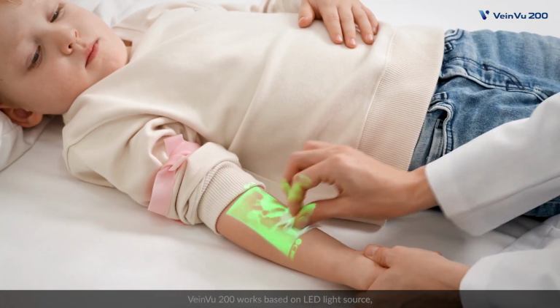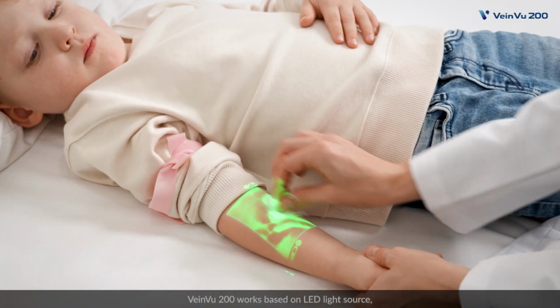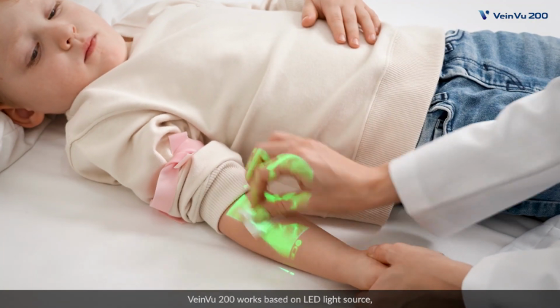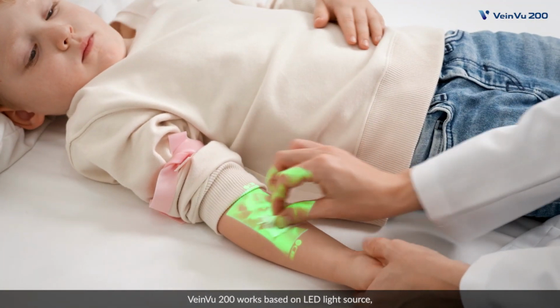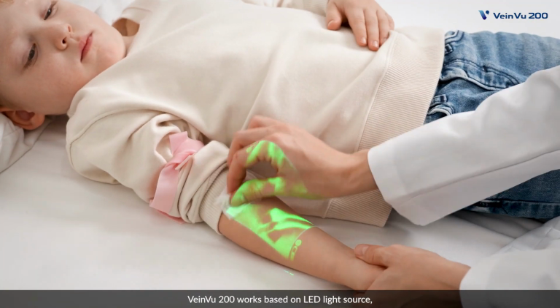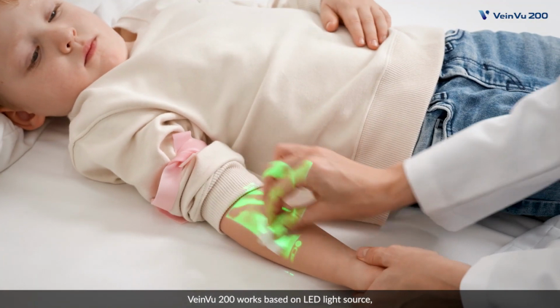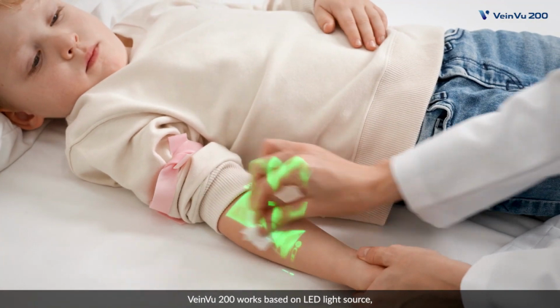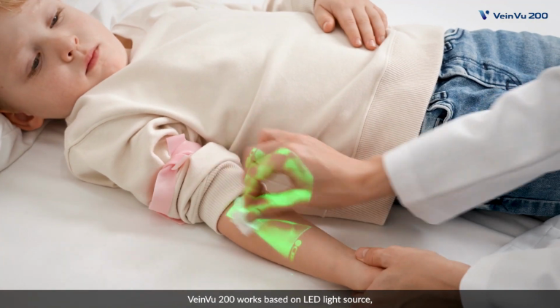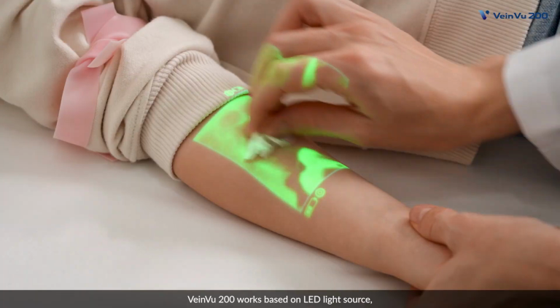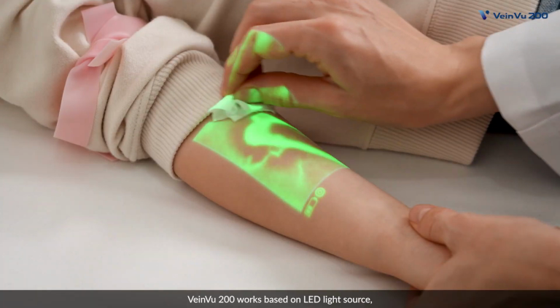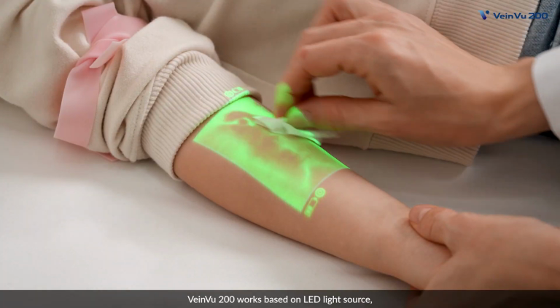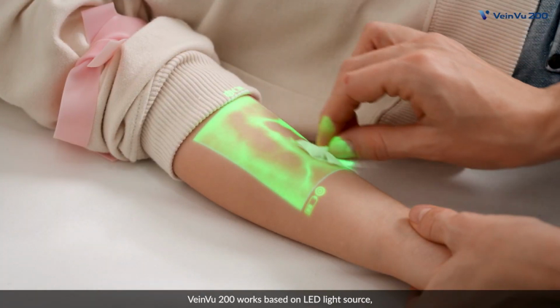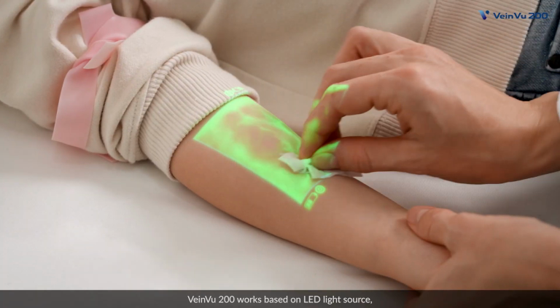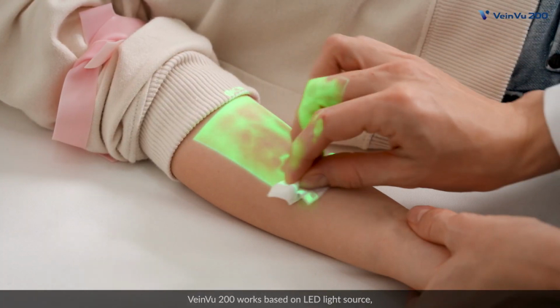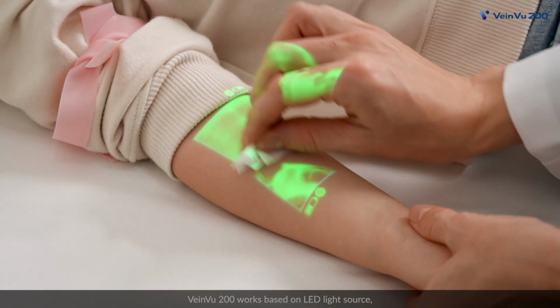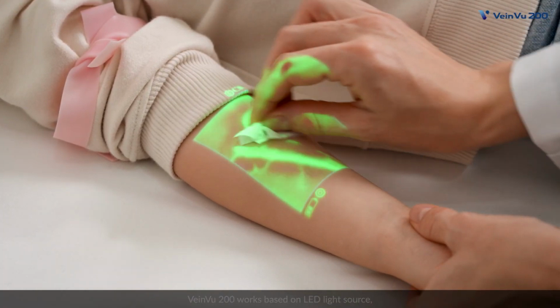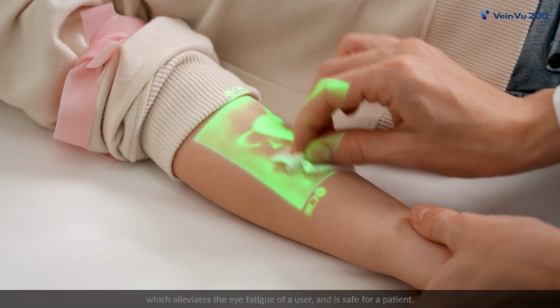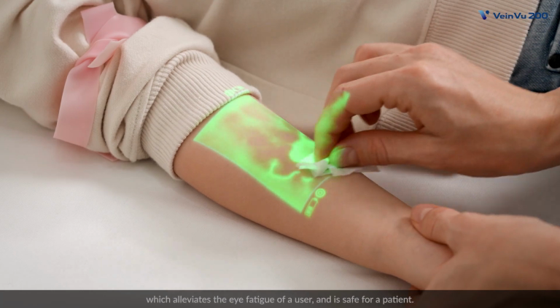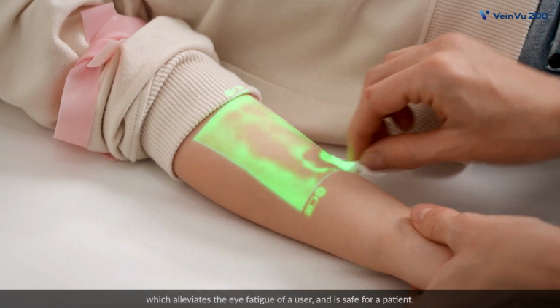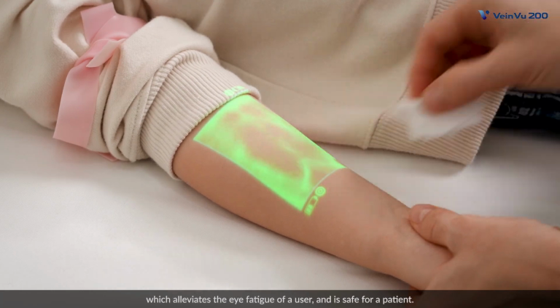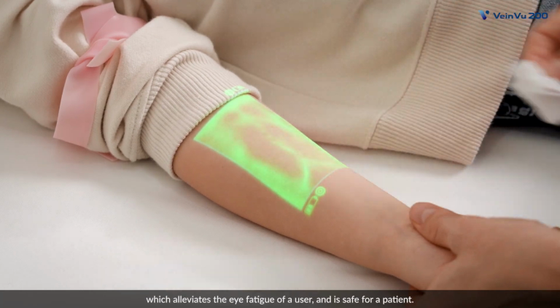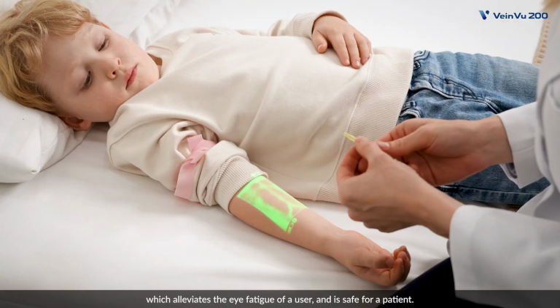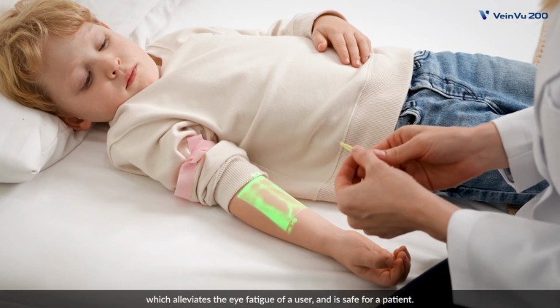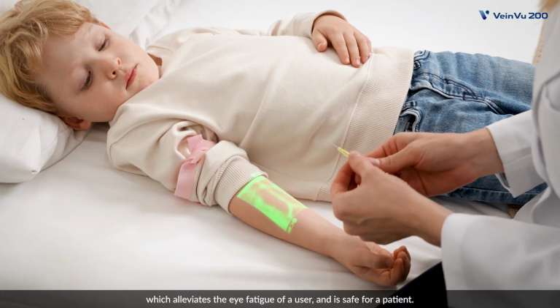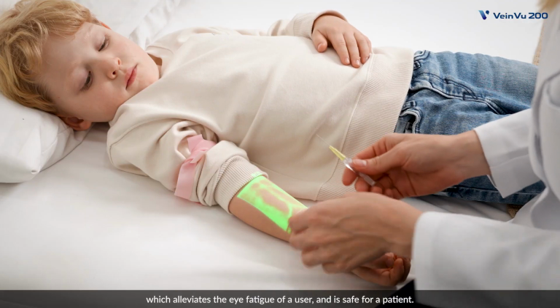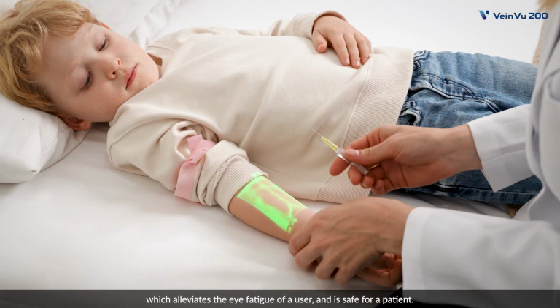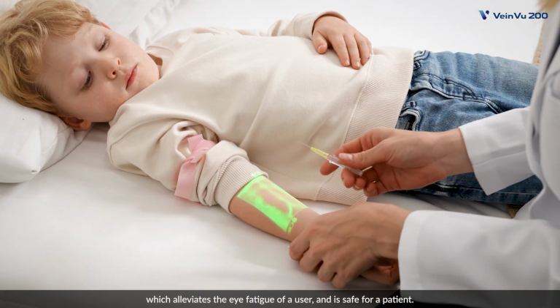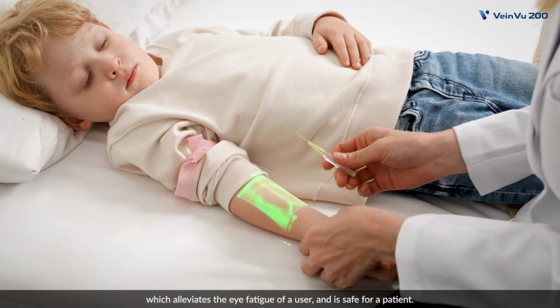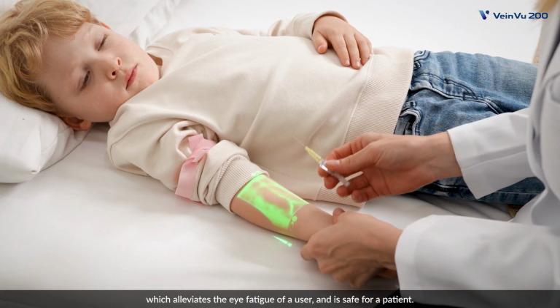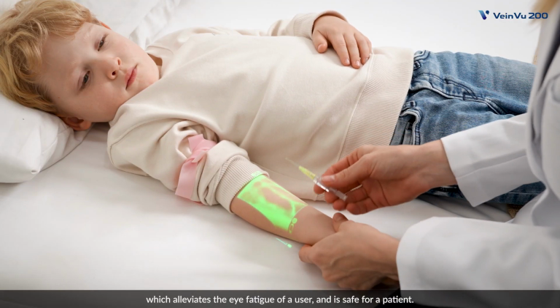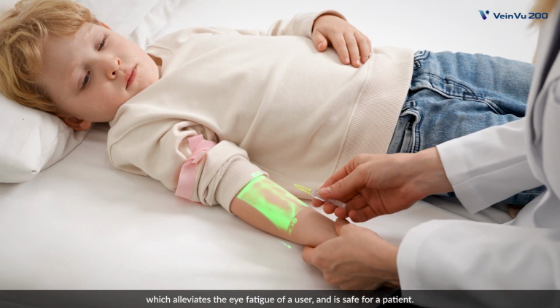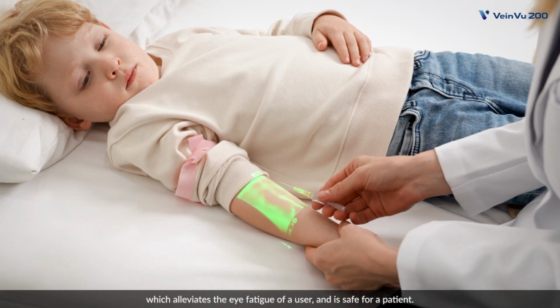VainView 200 works based on LED light source, which alleviates the eye fatigue of a user and is safe for a patient.